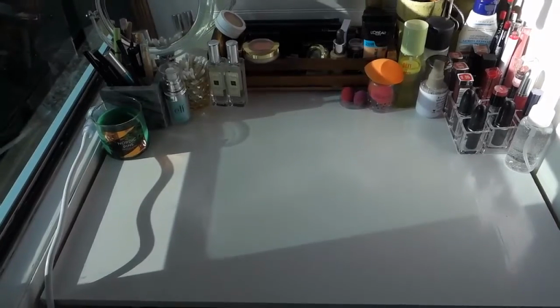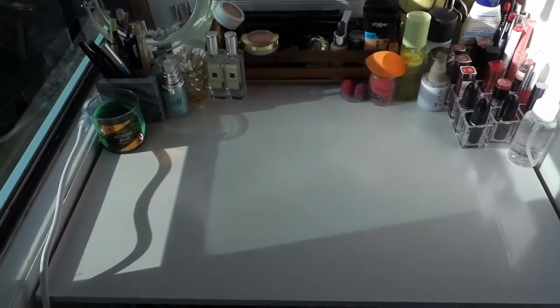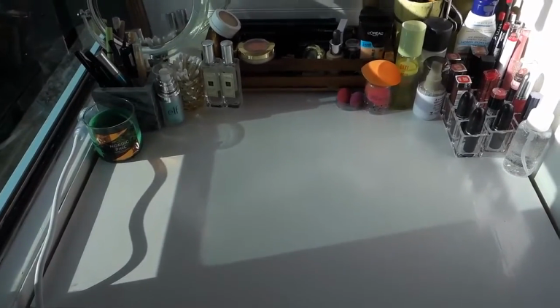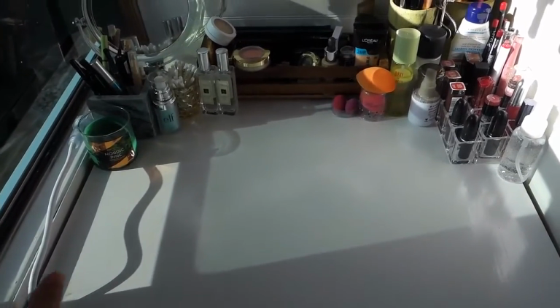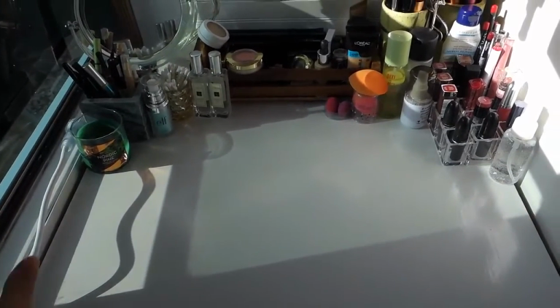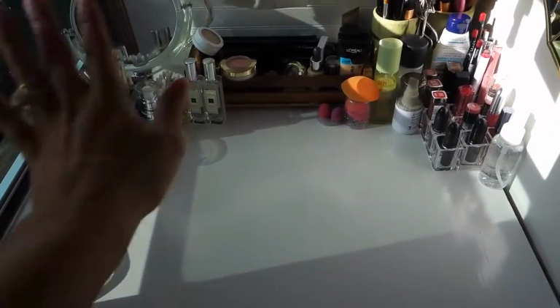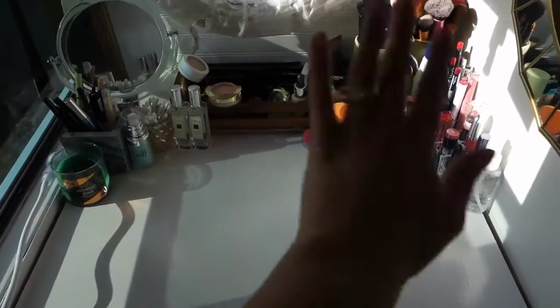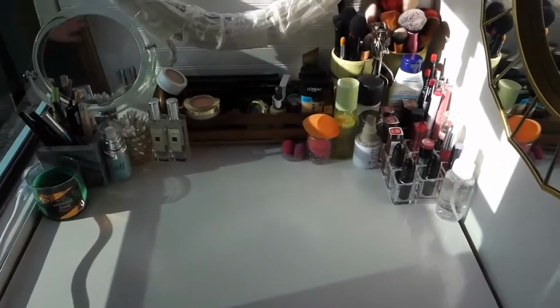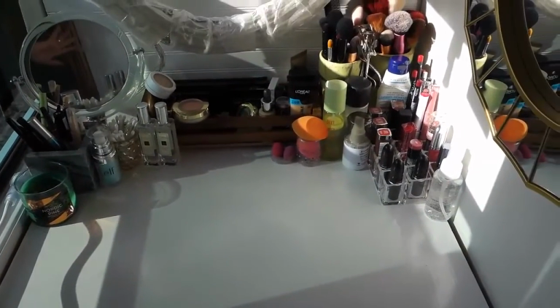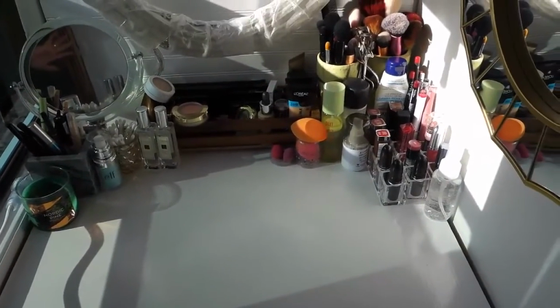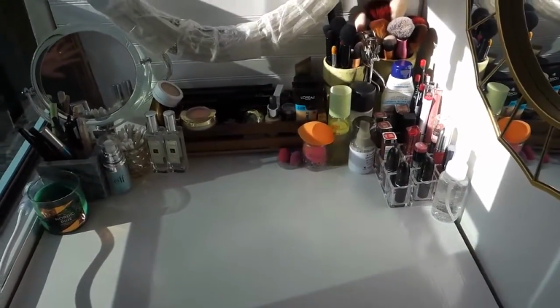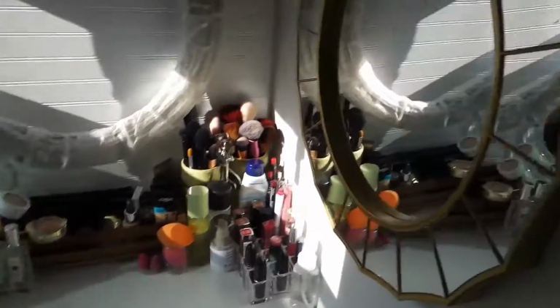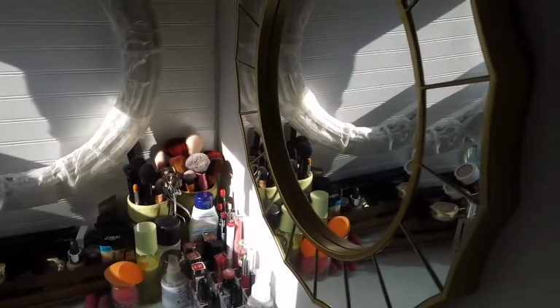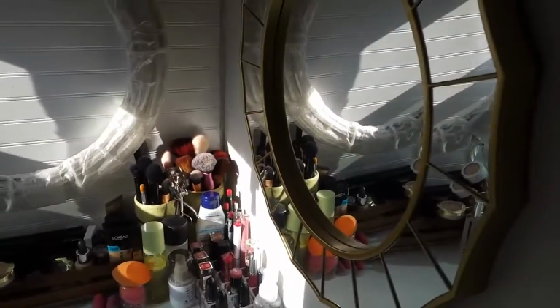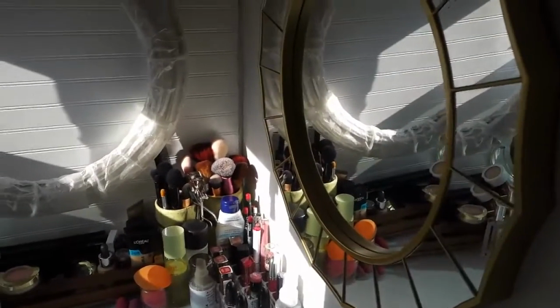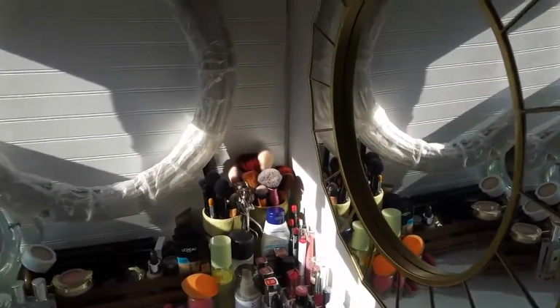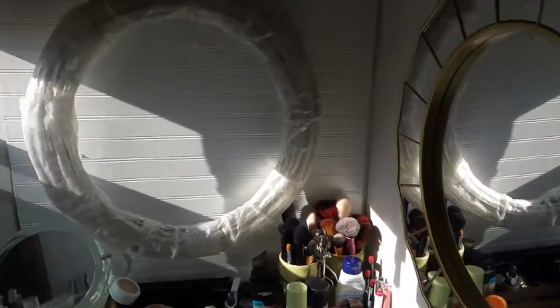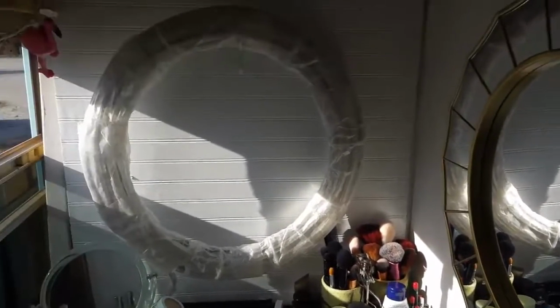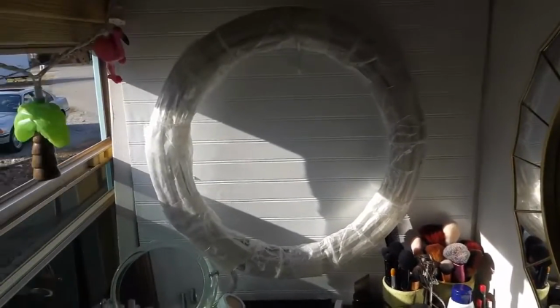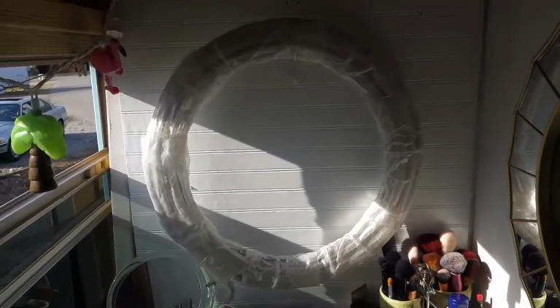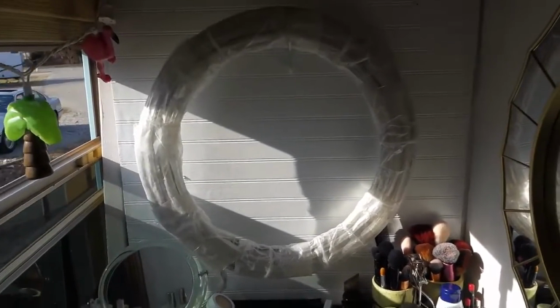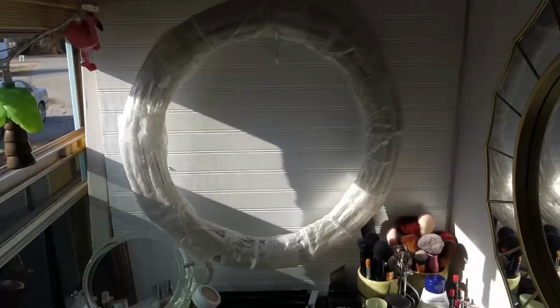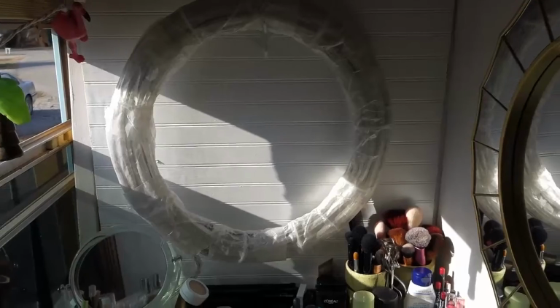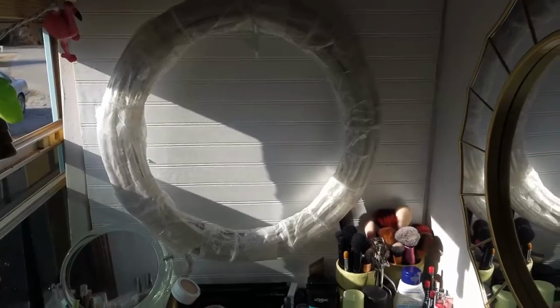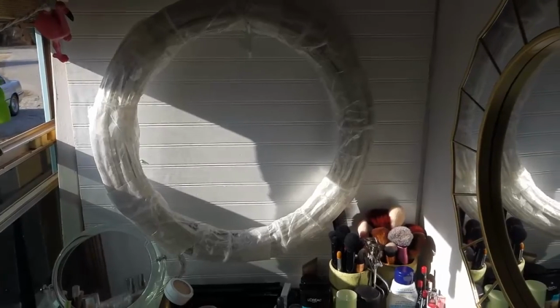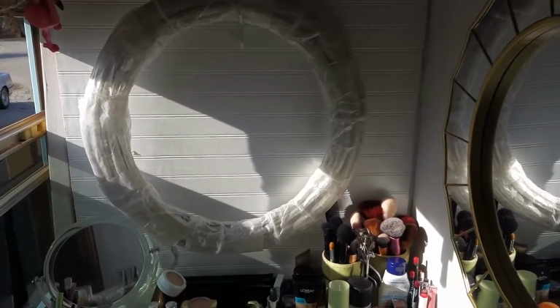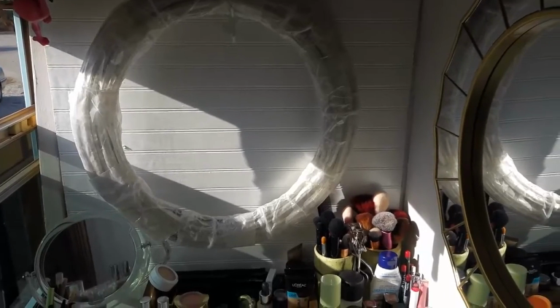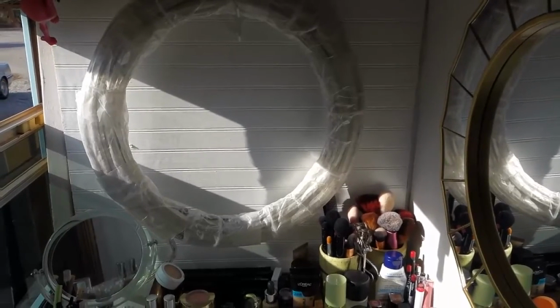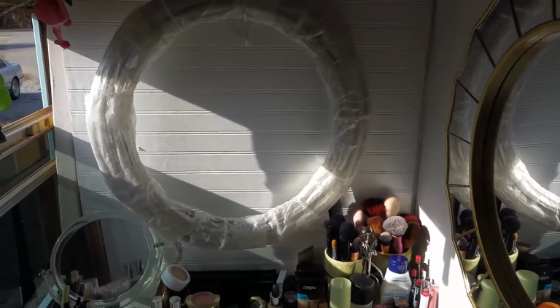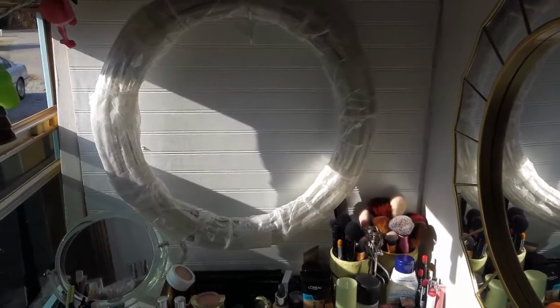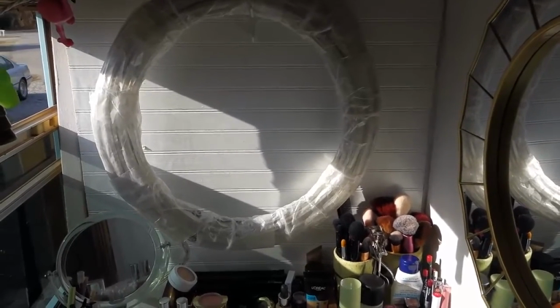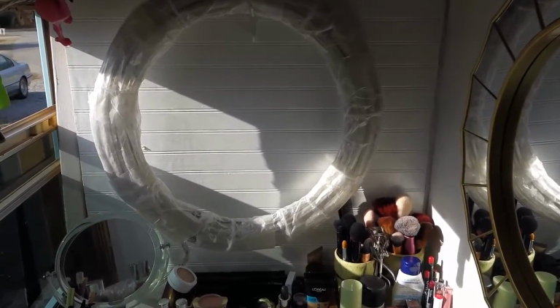Moving in, this is my desk and vanity. I've got pretty much all of my cosmetics up there, I've got a mirror, and I've got my DIY ring light — which is just an LED rope light covered with wax paper.